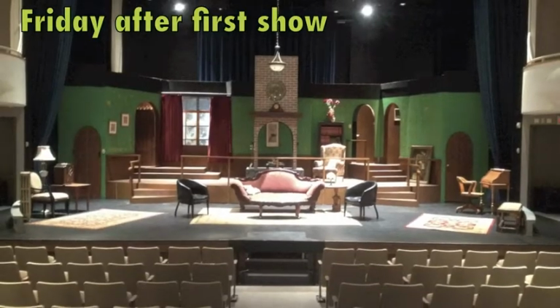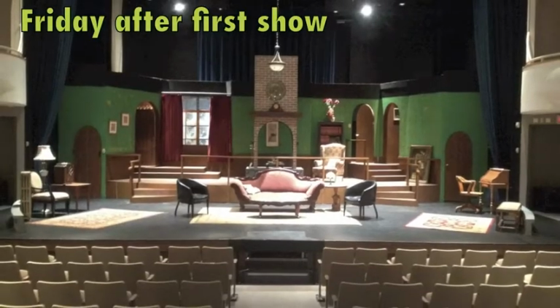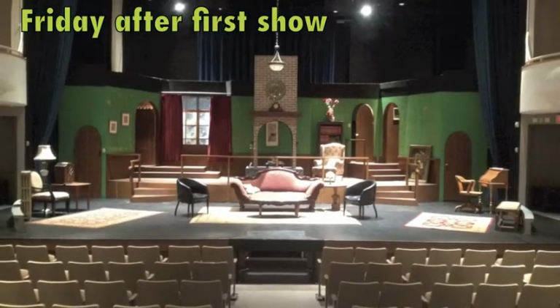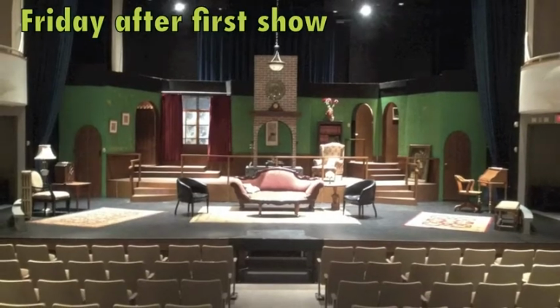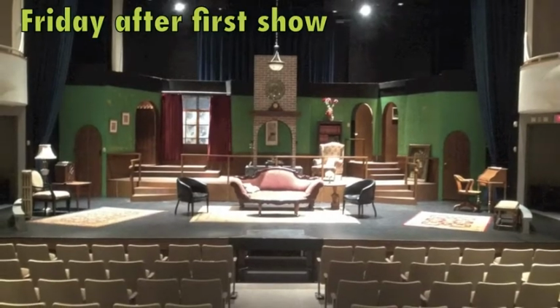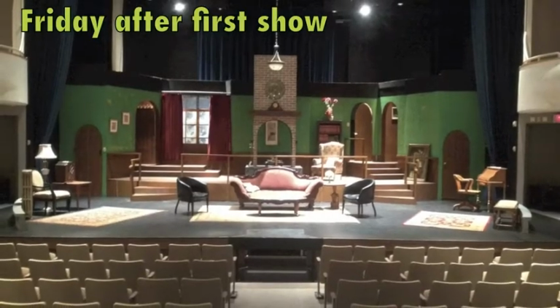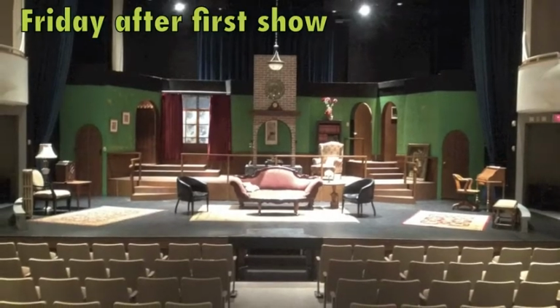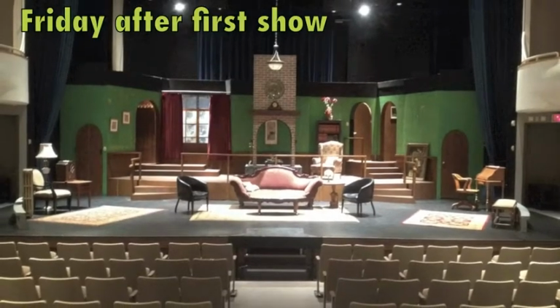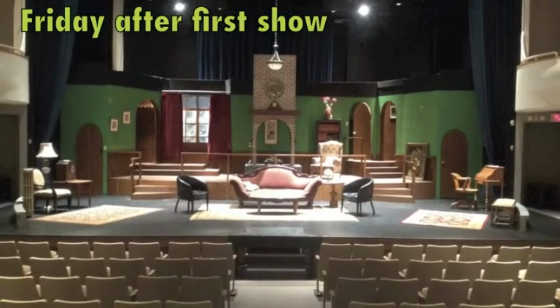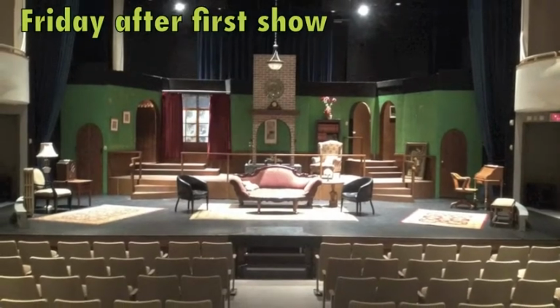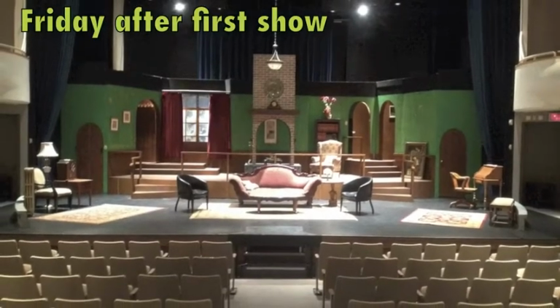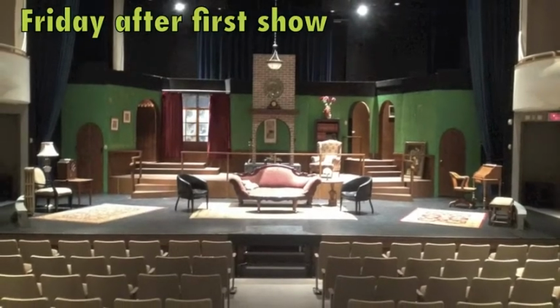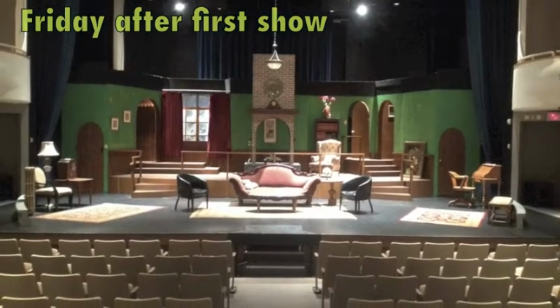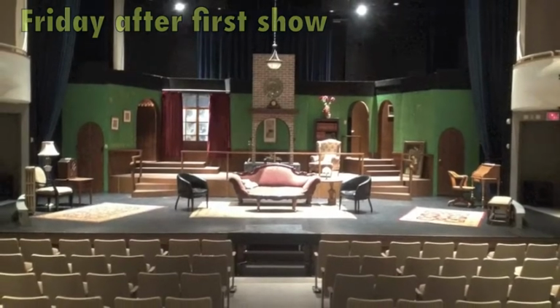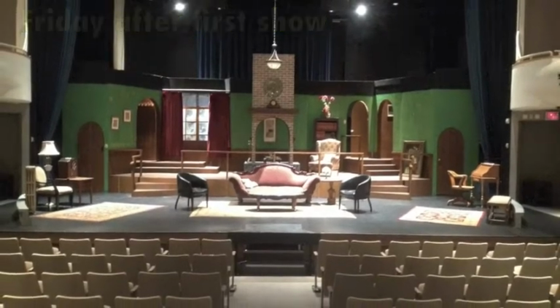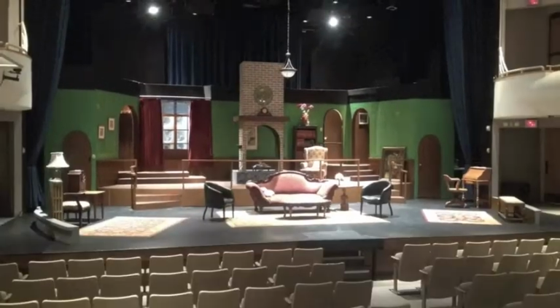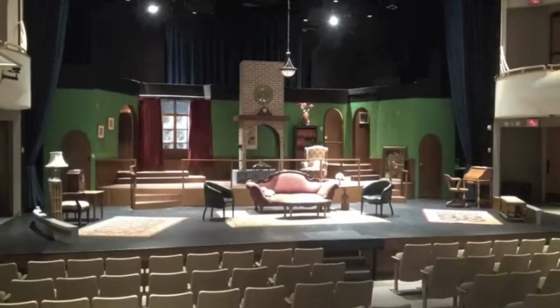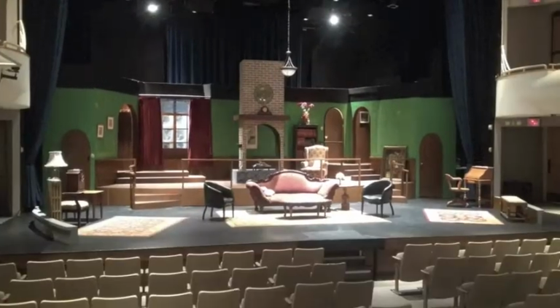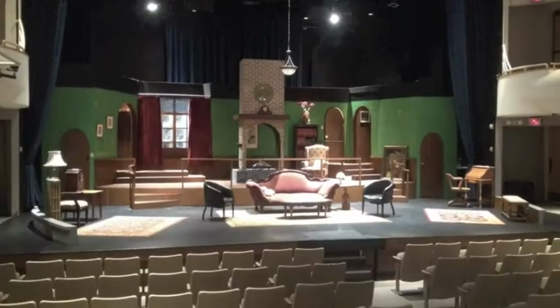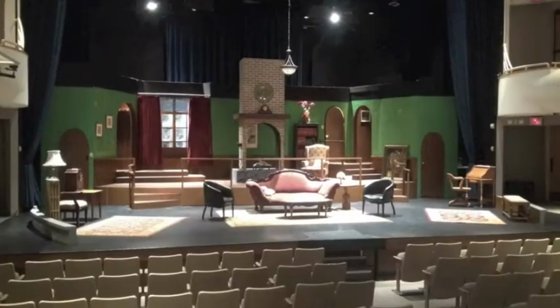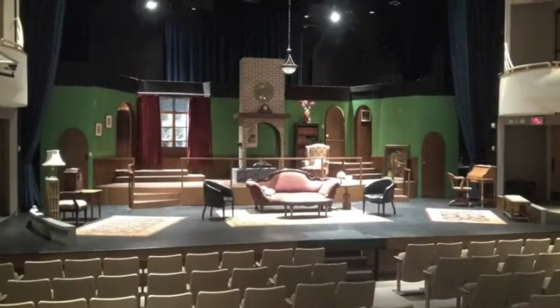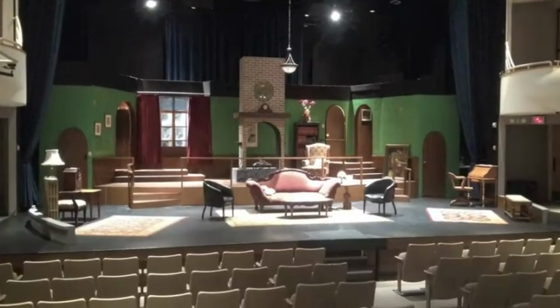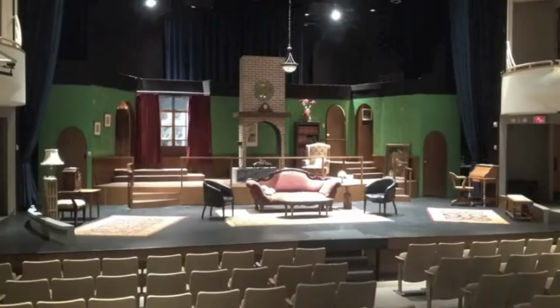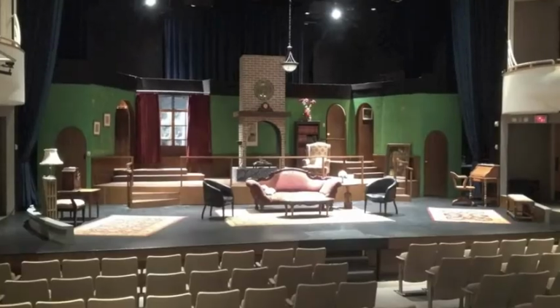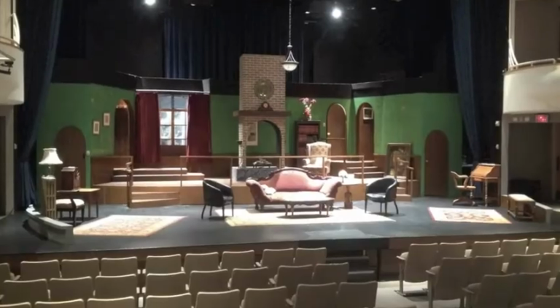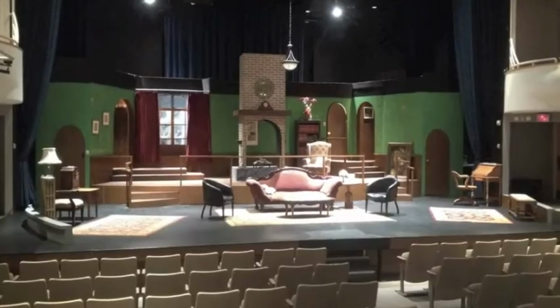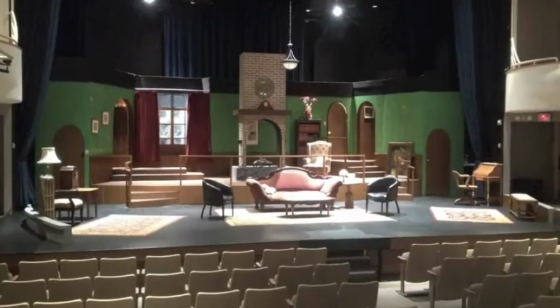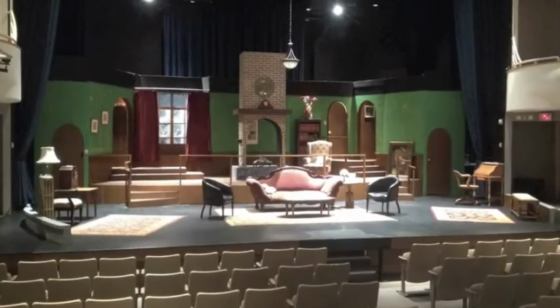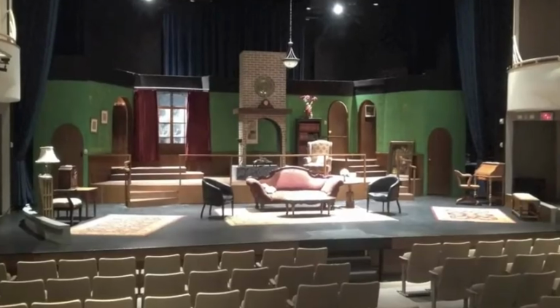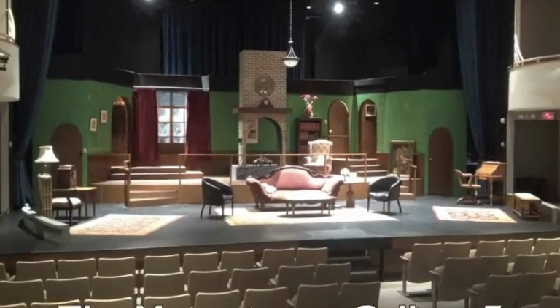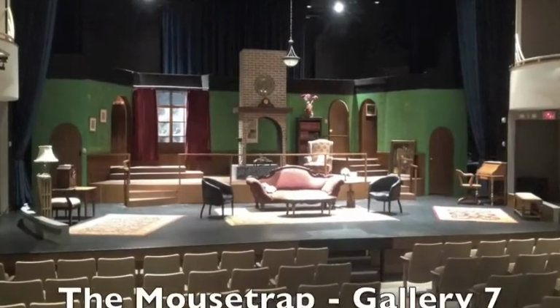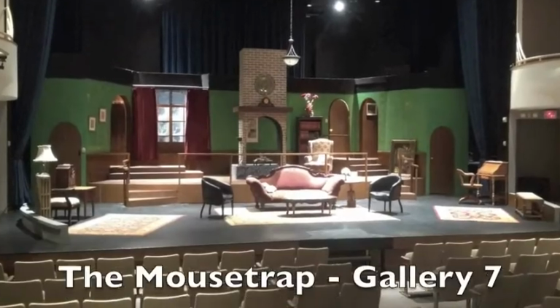On Friday, after opening night, I came back to fix the door and took a picture of the finished product. Thanks for watching.